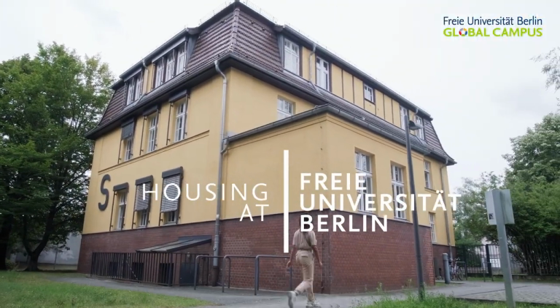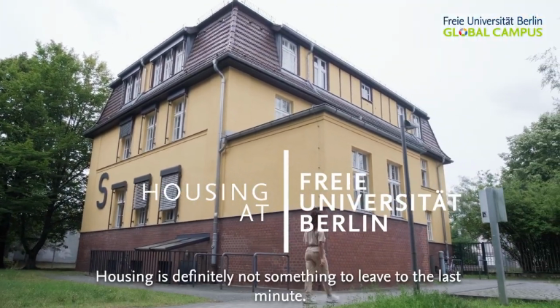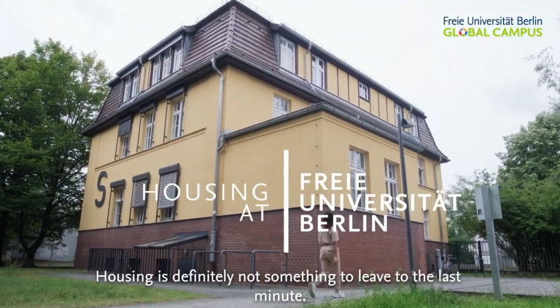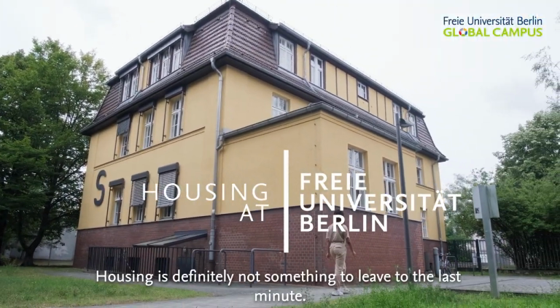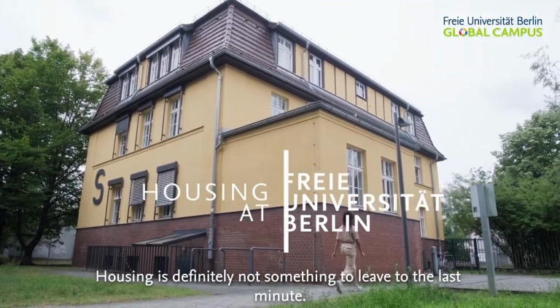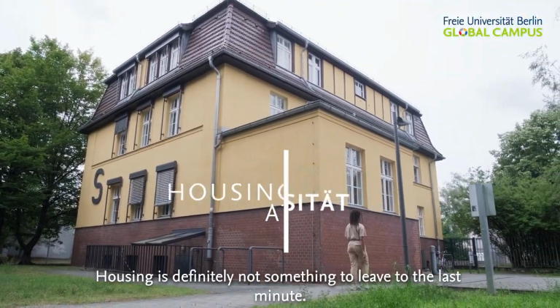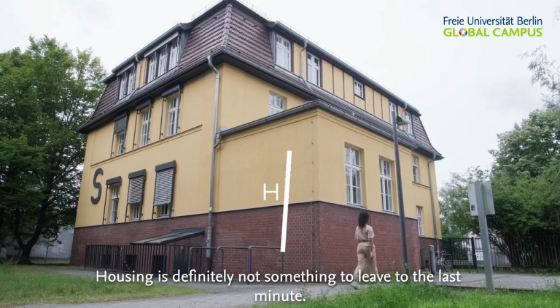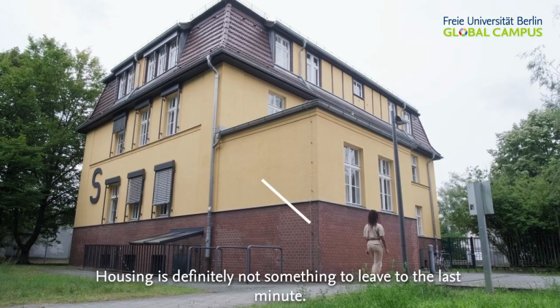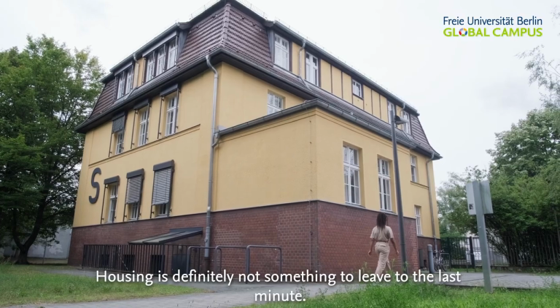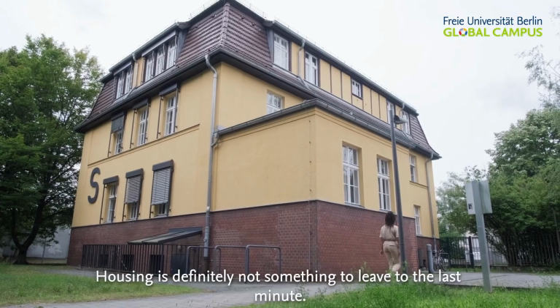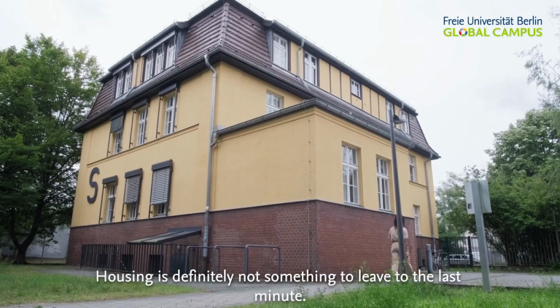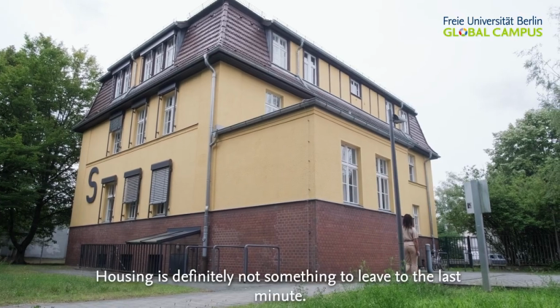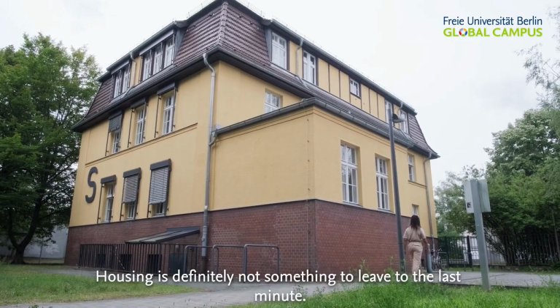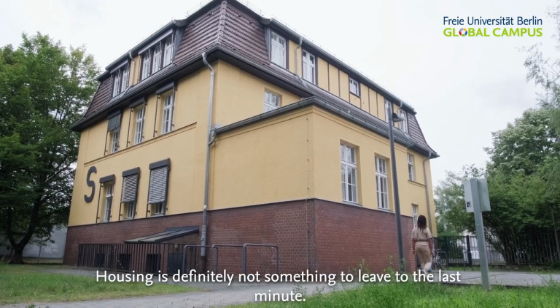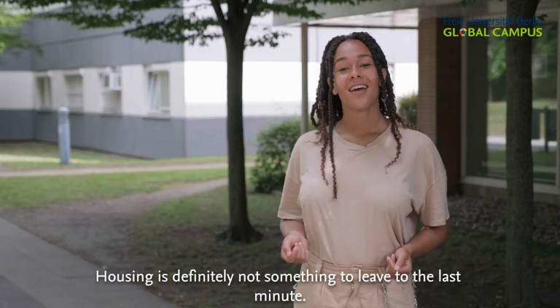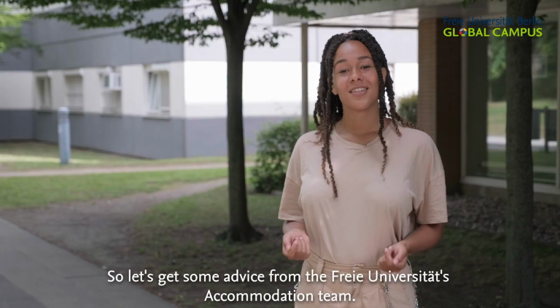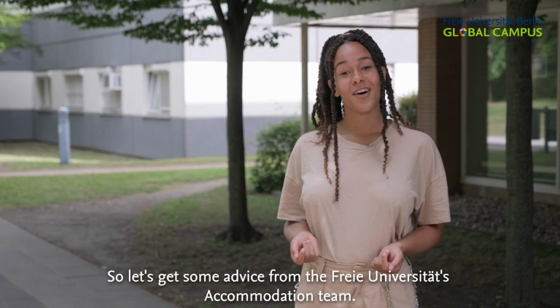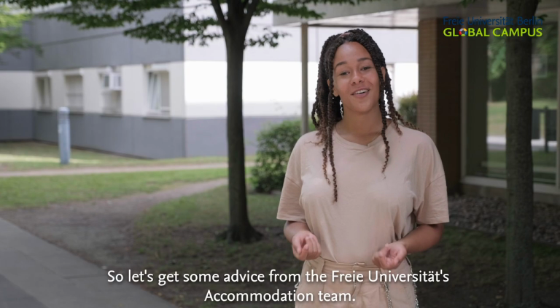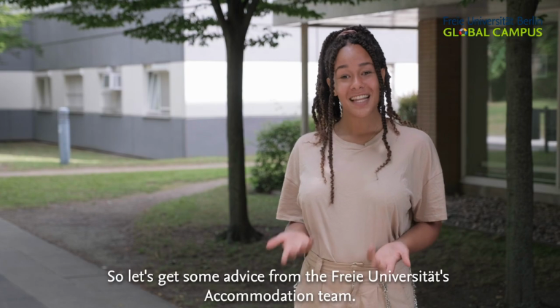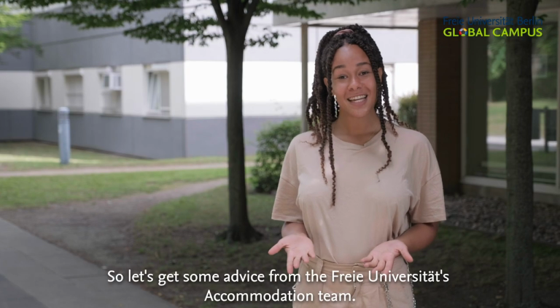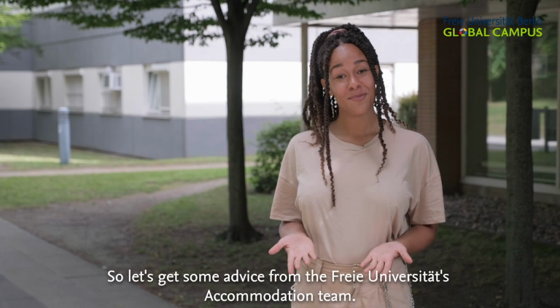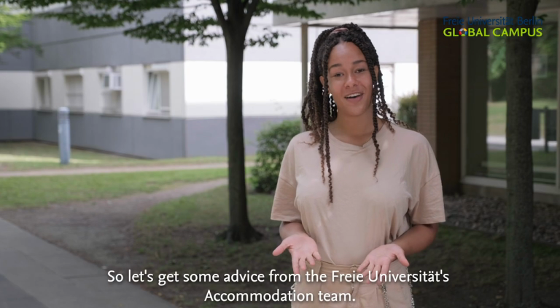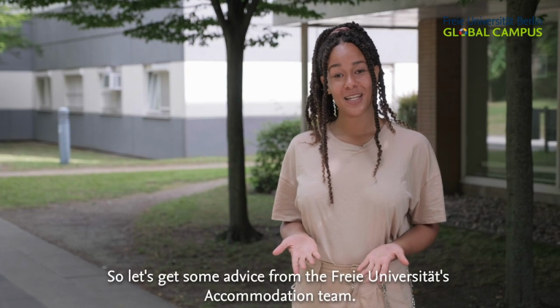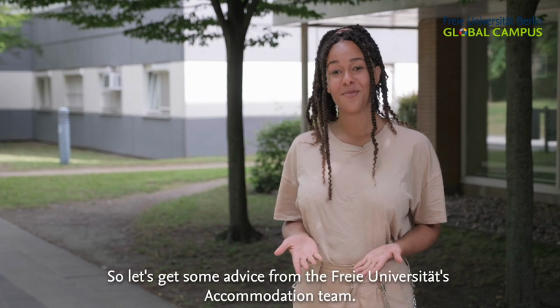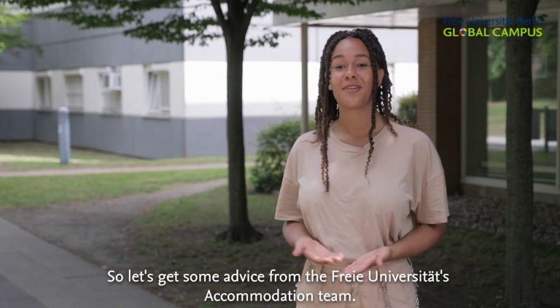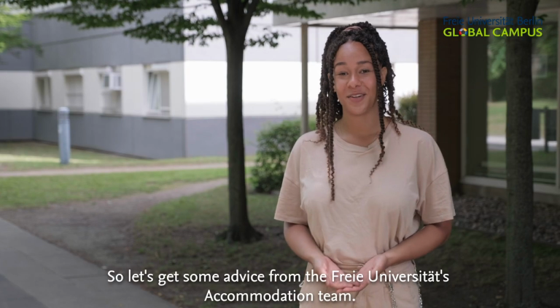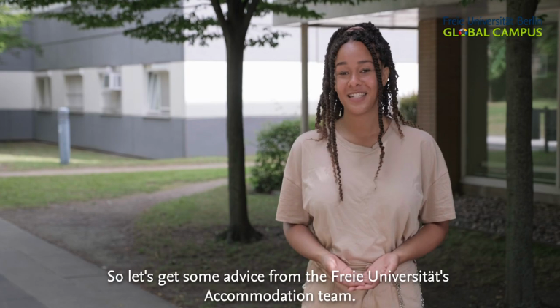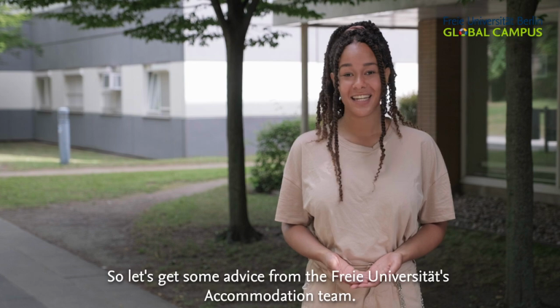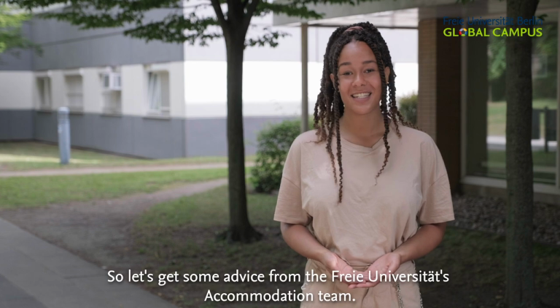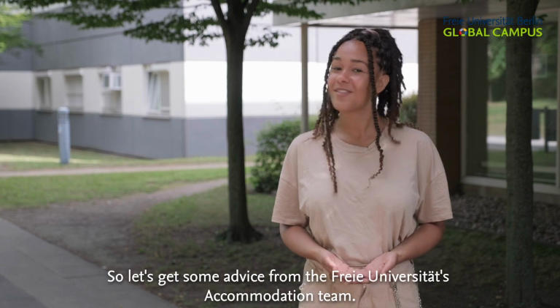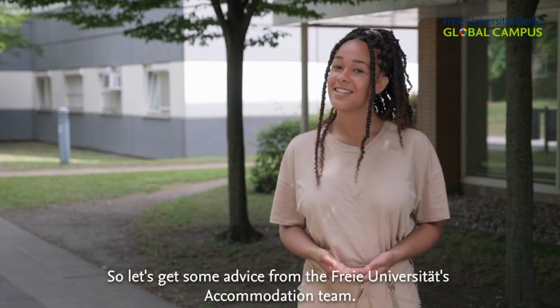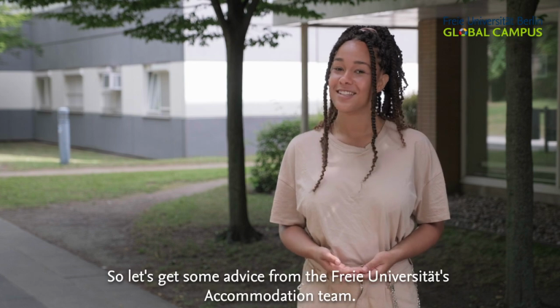Housing is definitely not something to leave to the last minute. So let's get some advice from the Freie Universität's accommodation team.